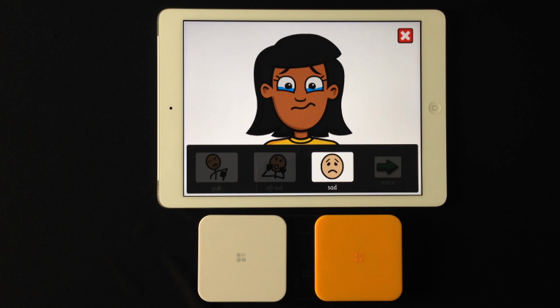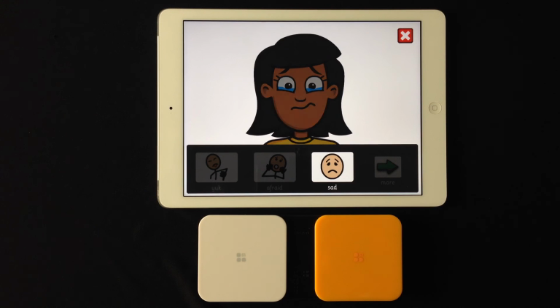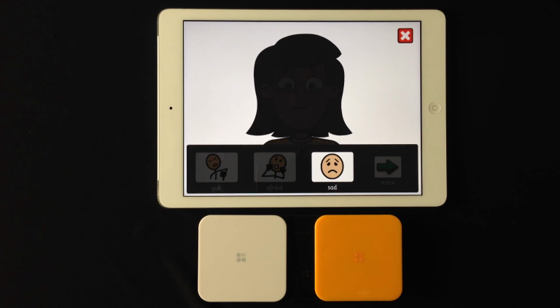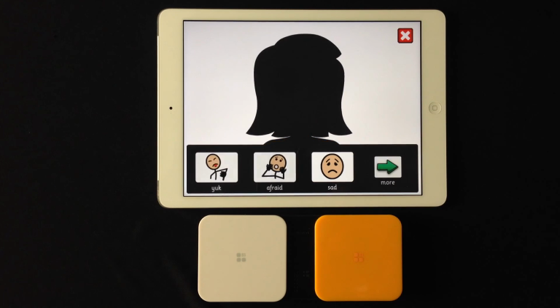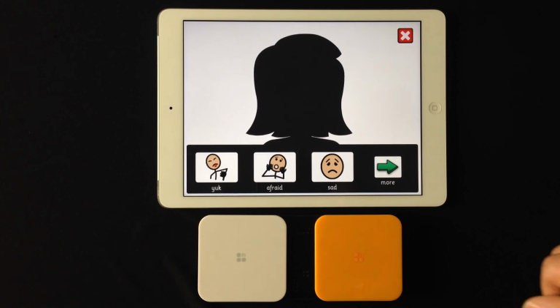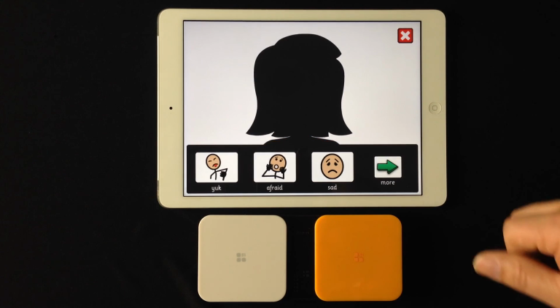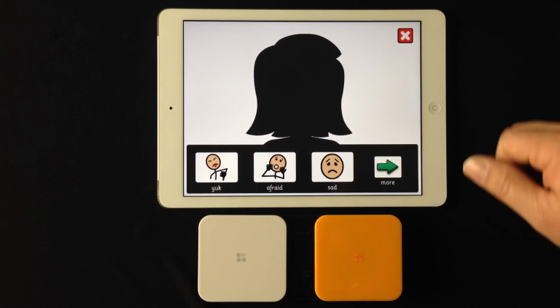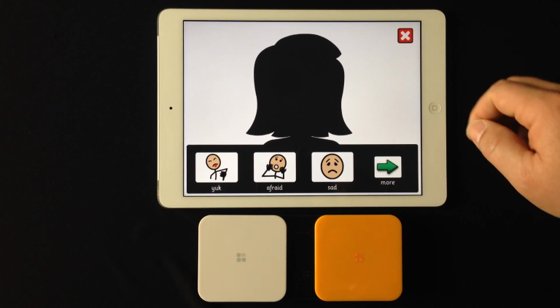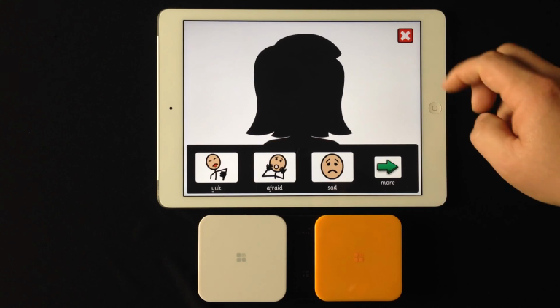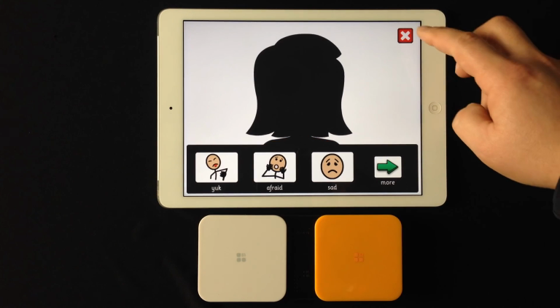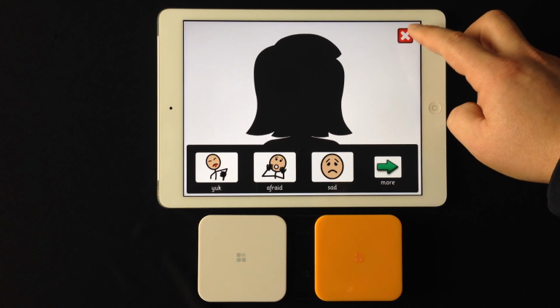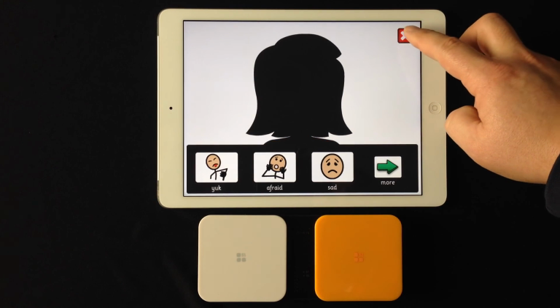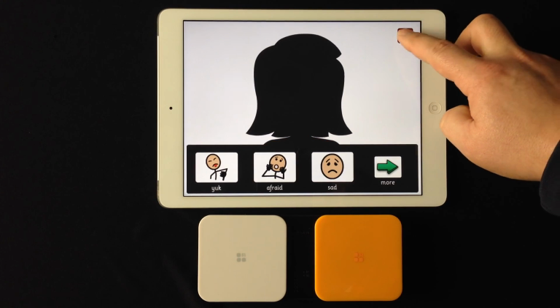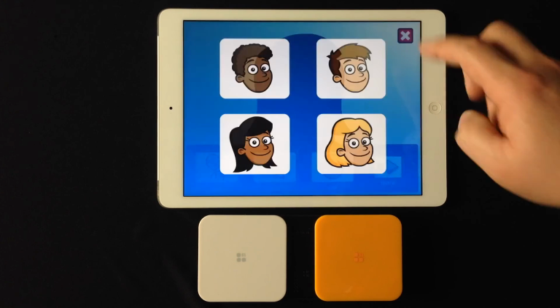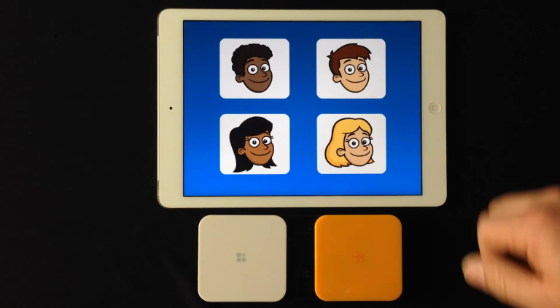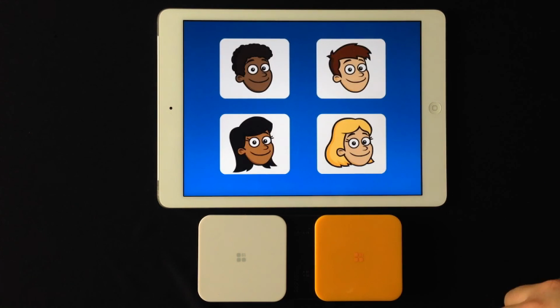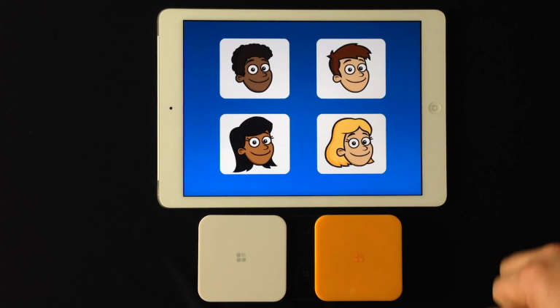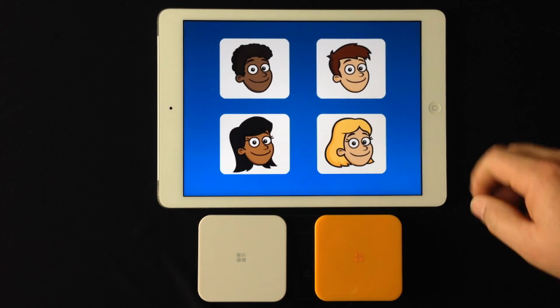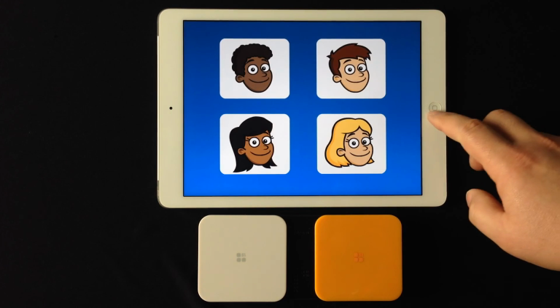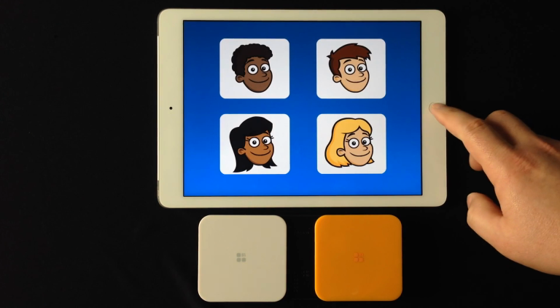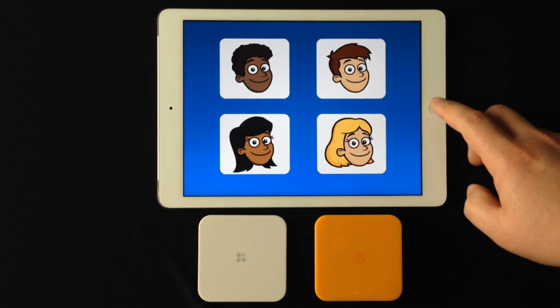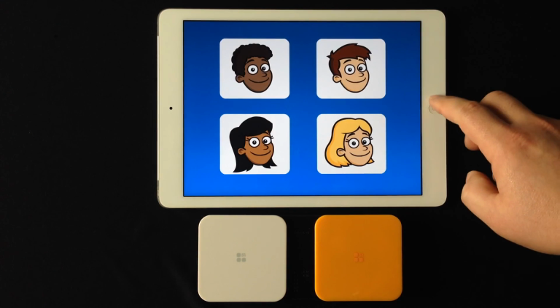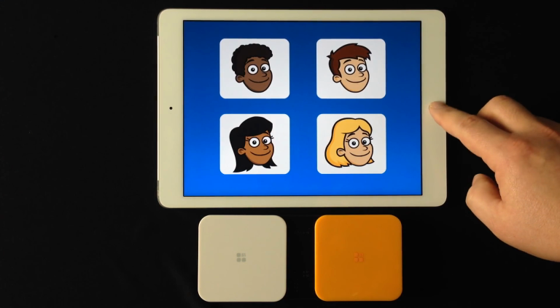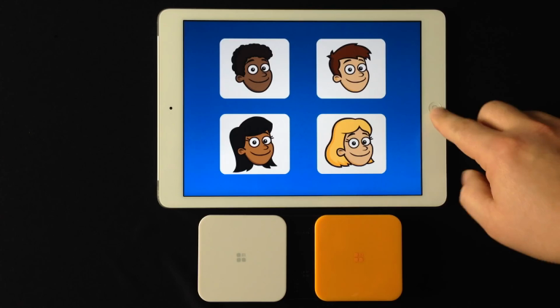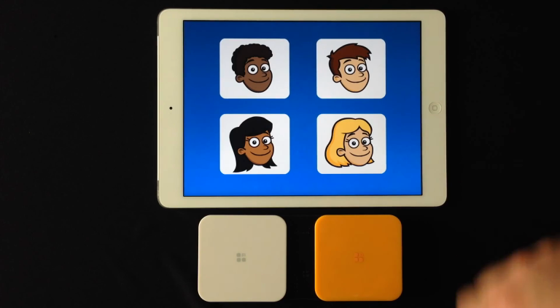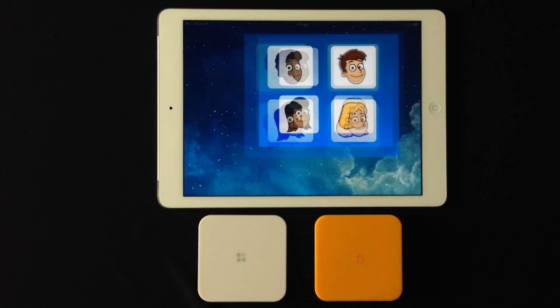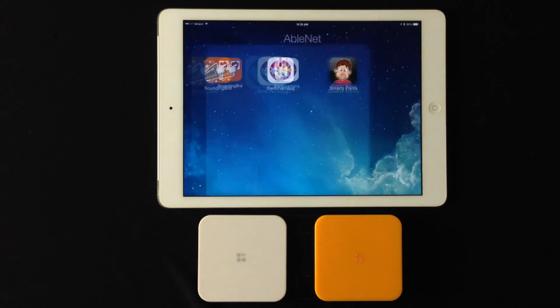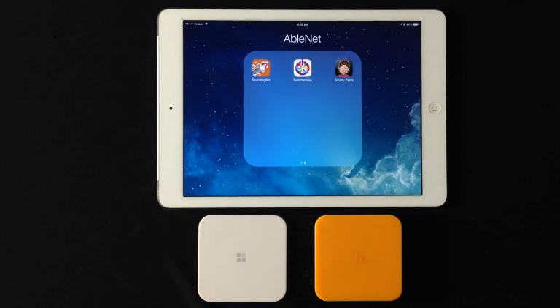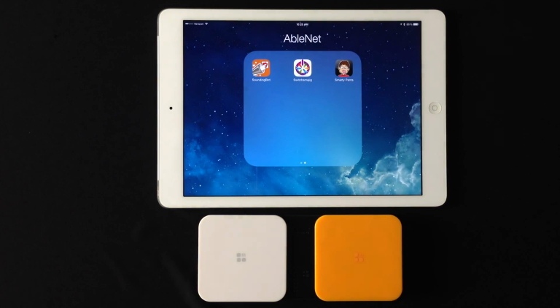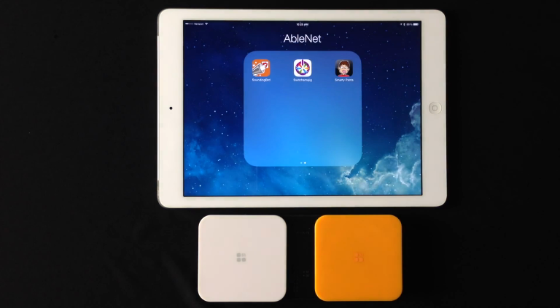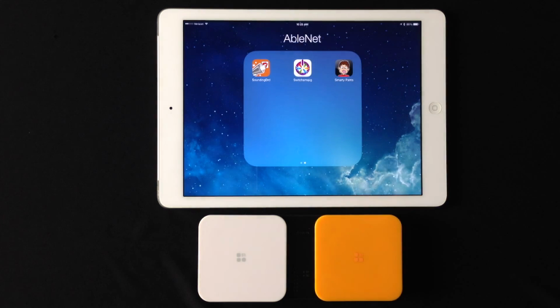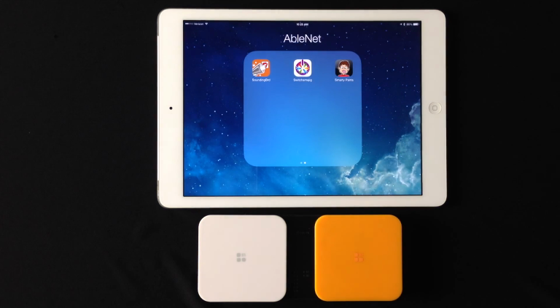To get out of the app, you just X out and hit your home button and then you're done. Thank you.